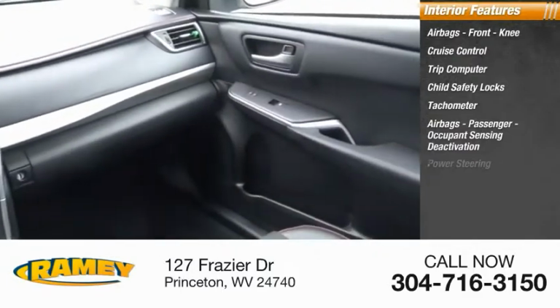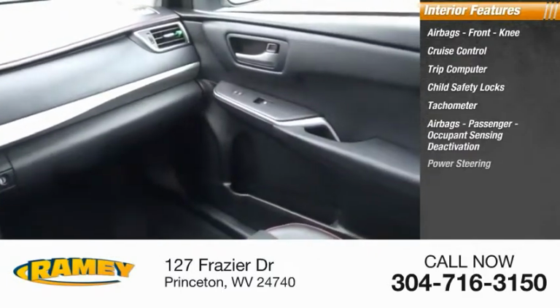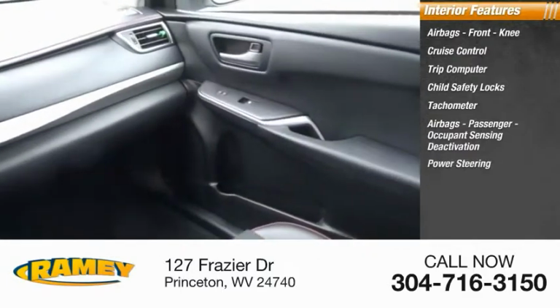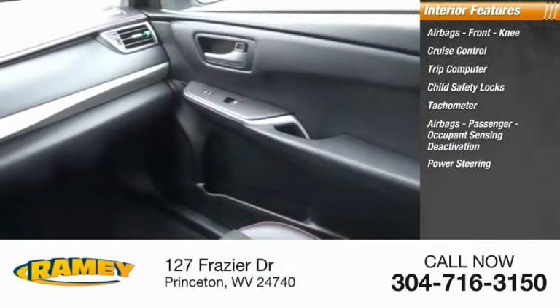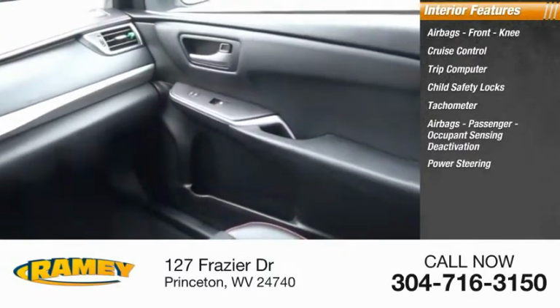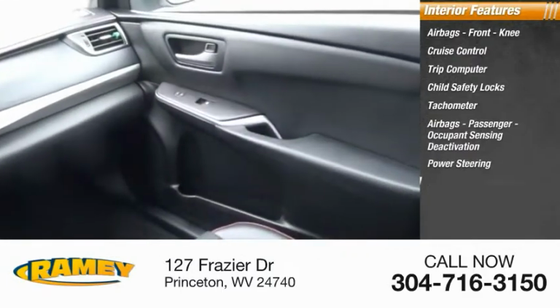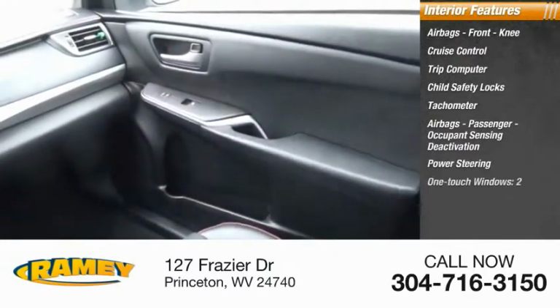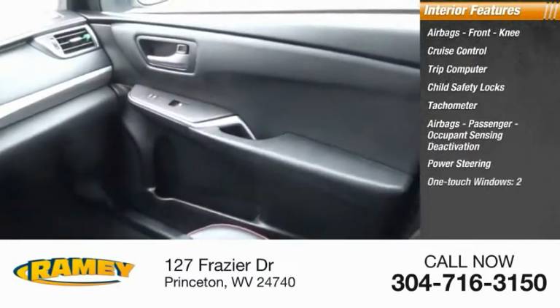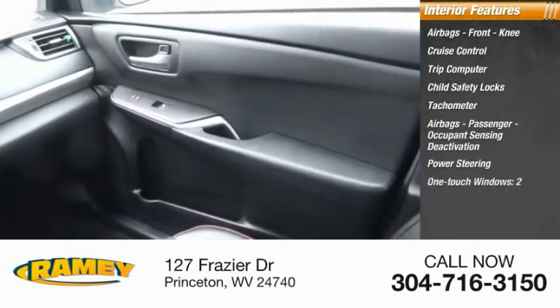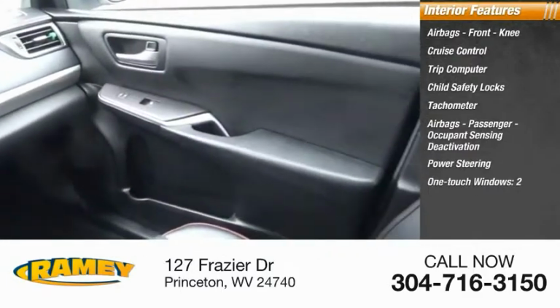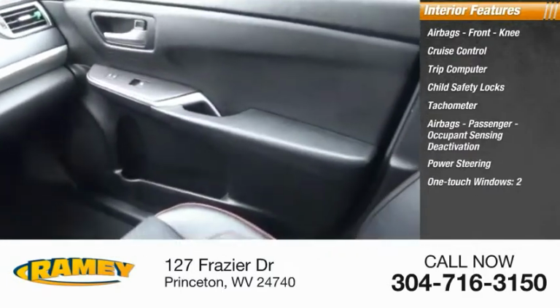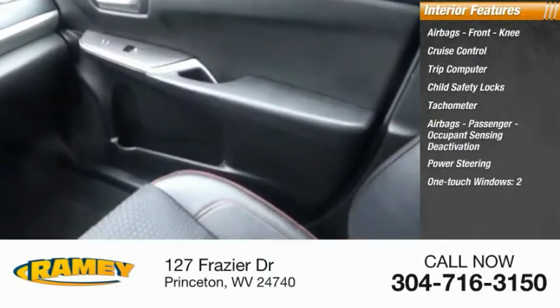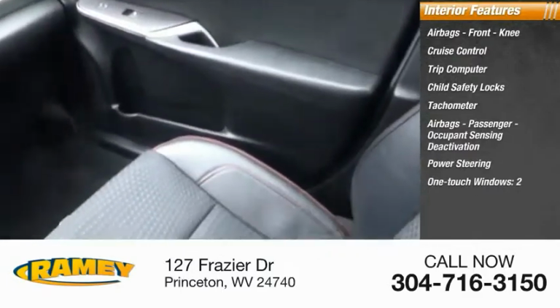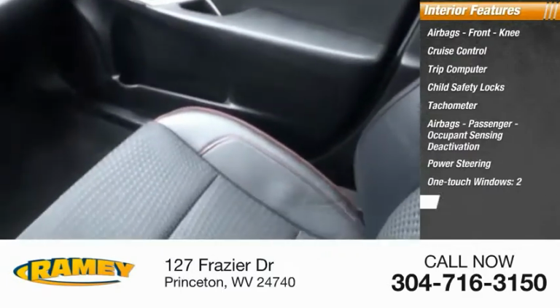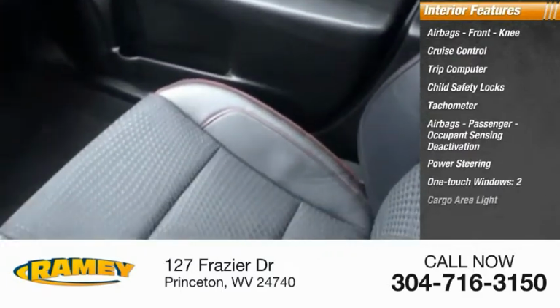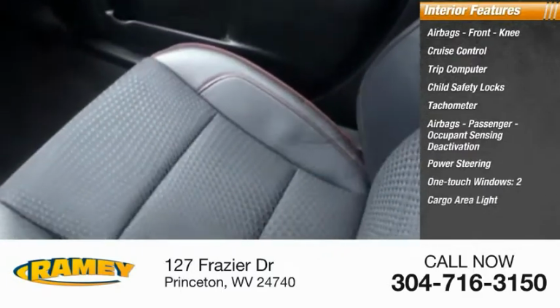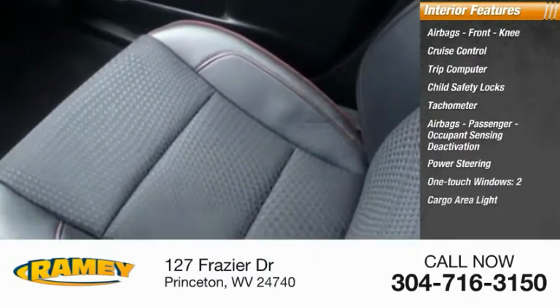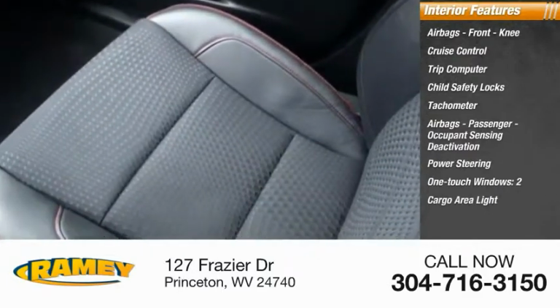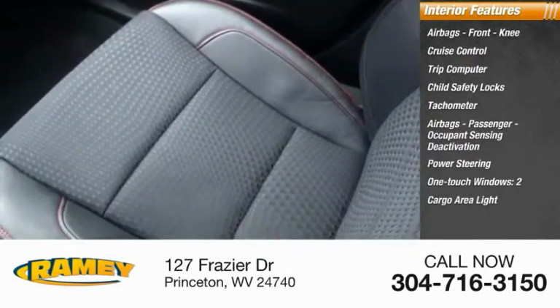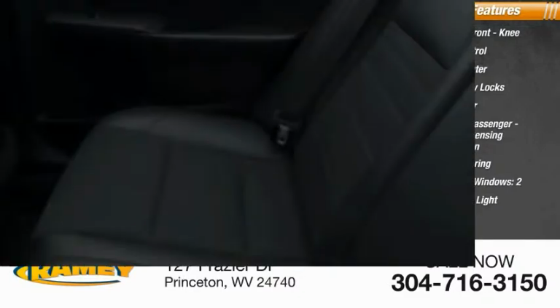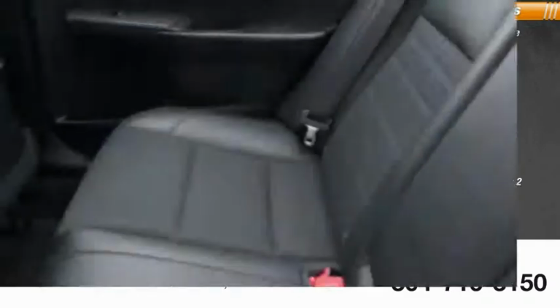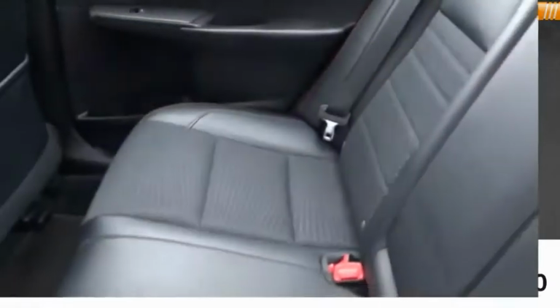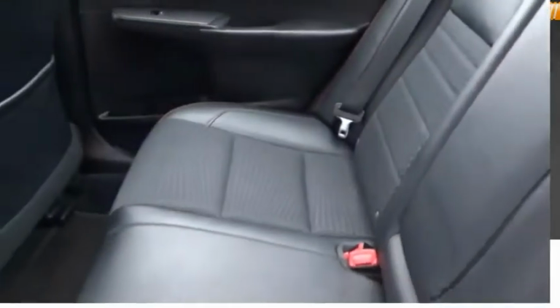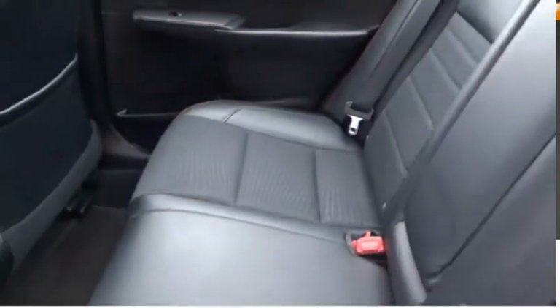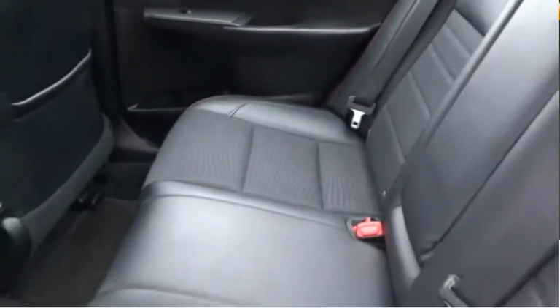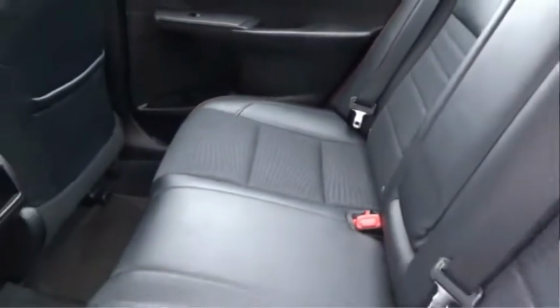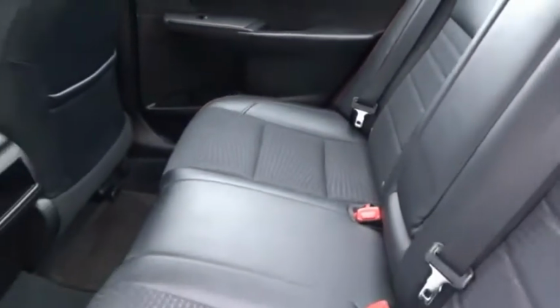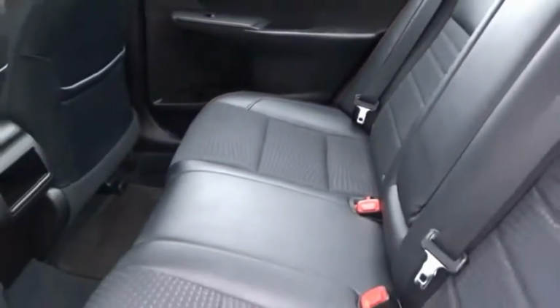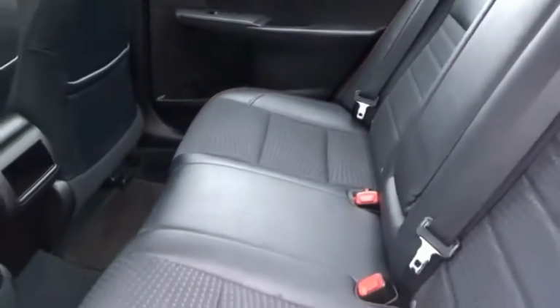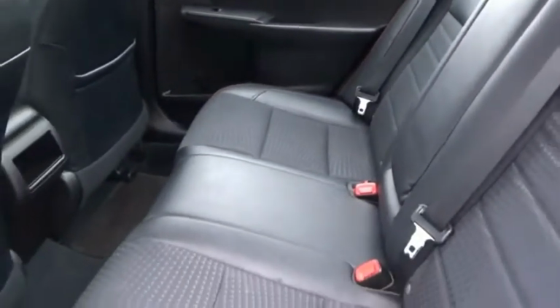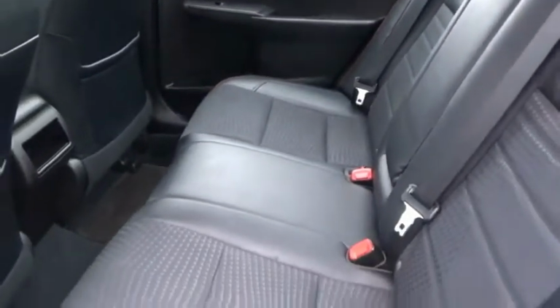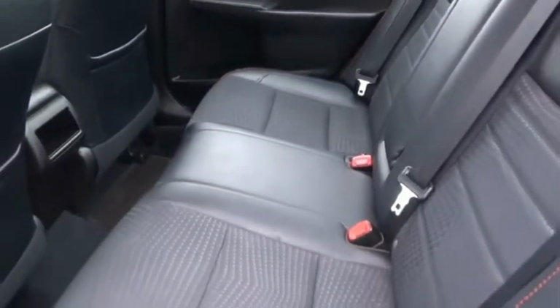Power steering, one-touch windows, and cargo area light. Your new ride is just a phone call away.